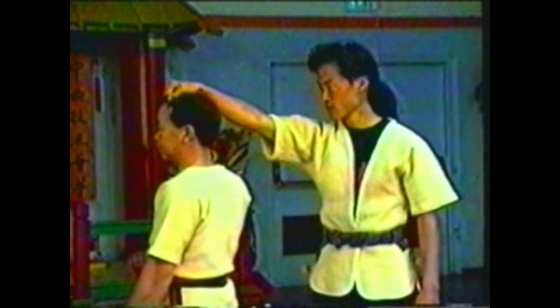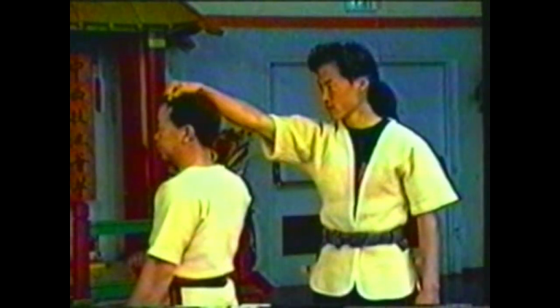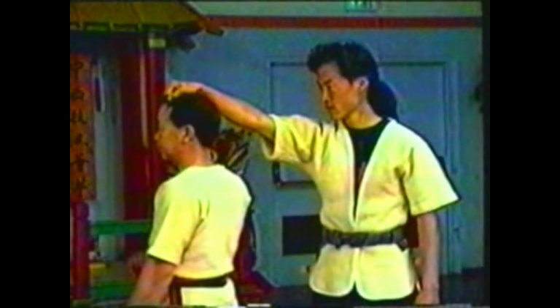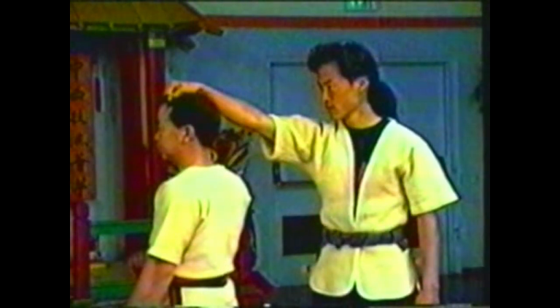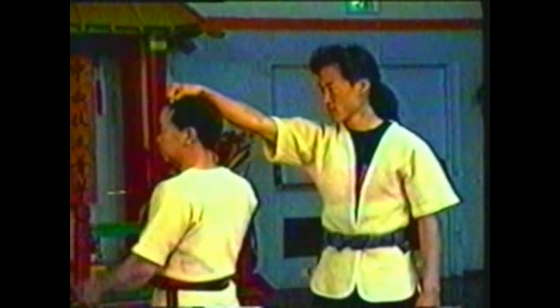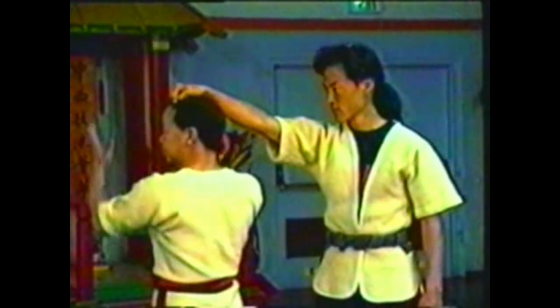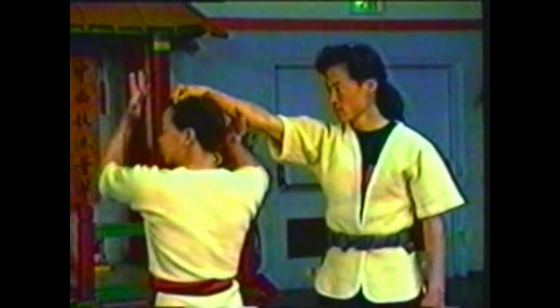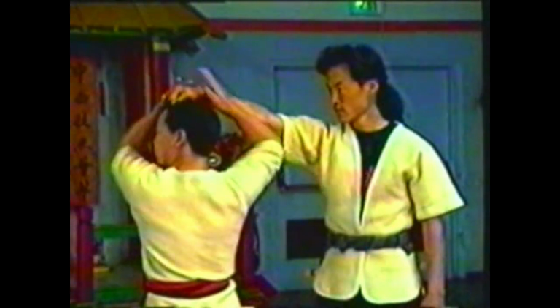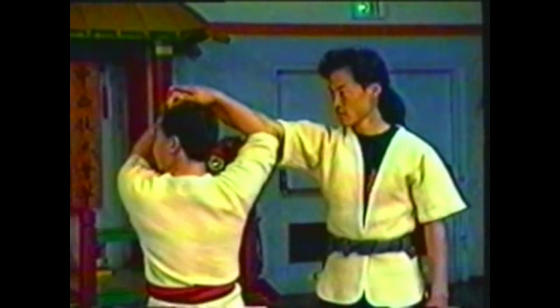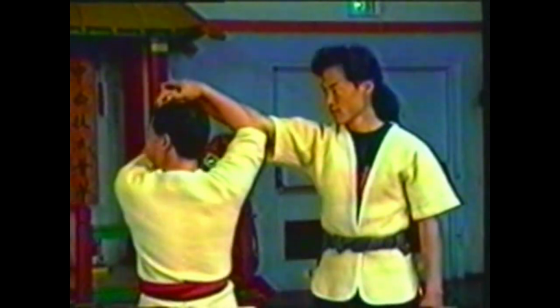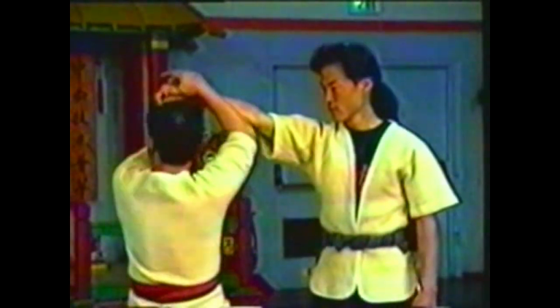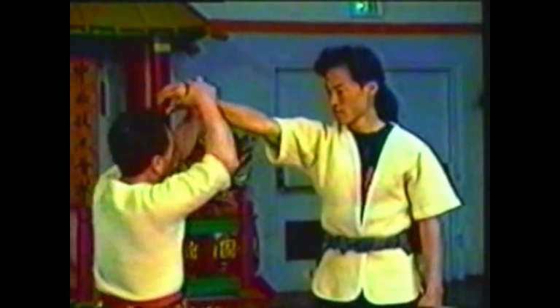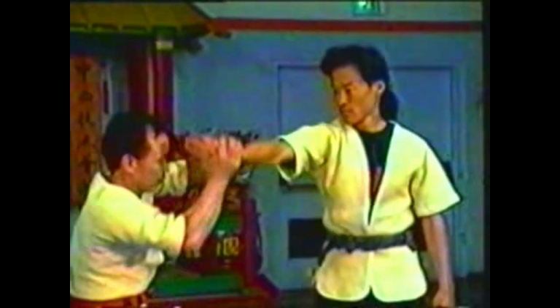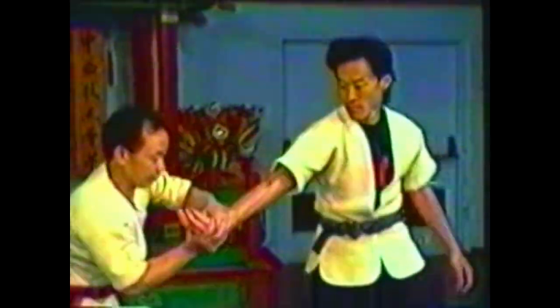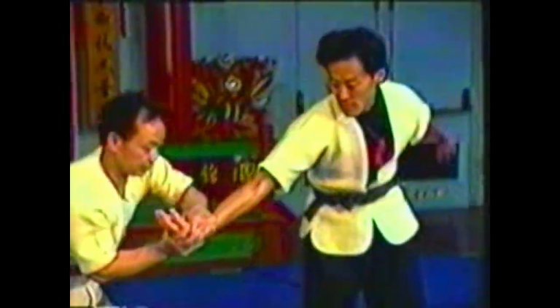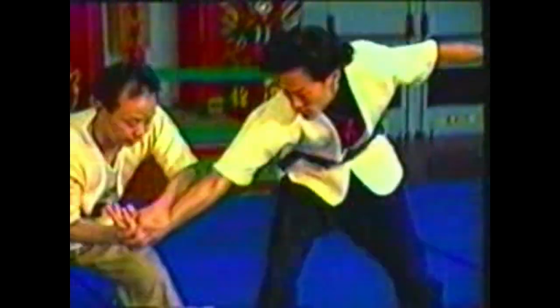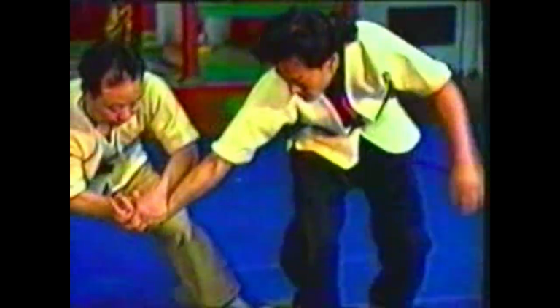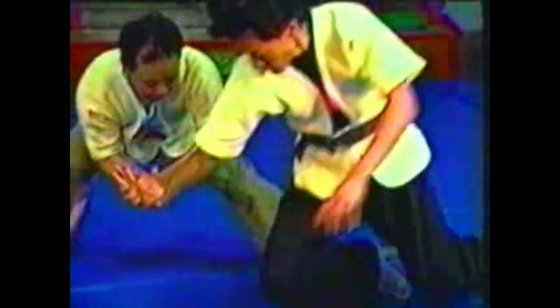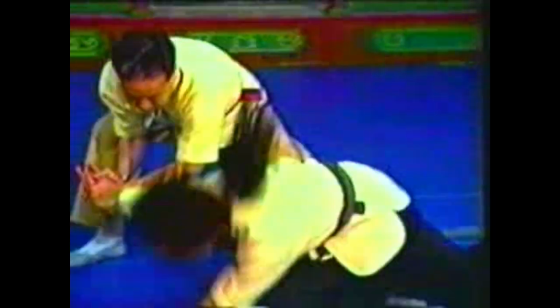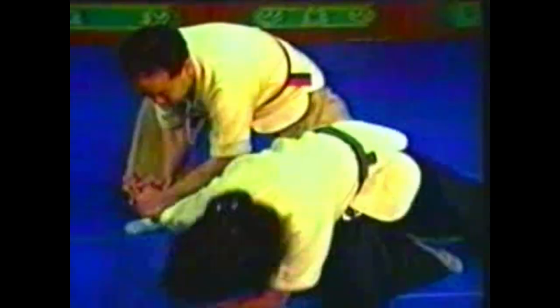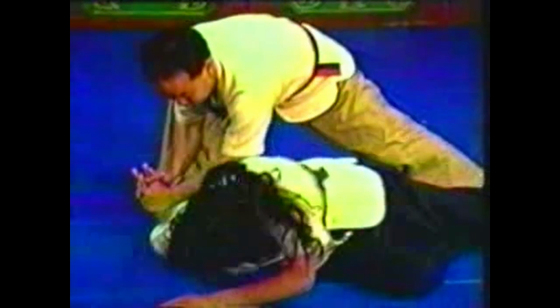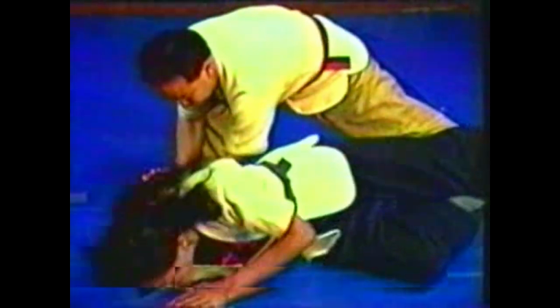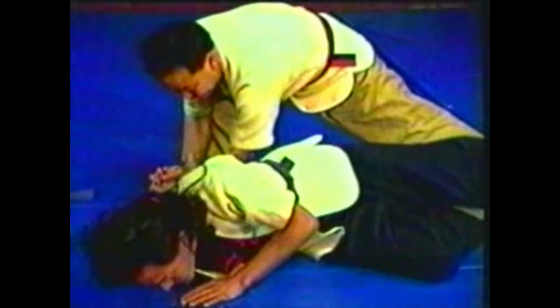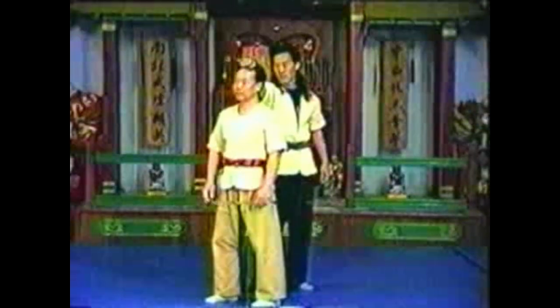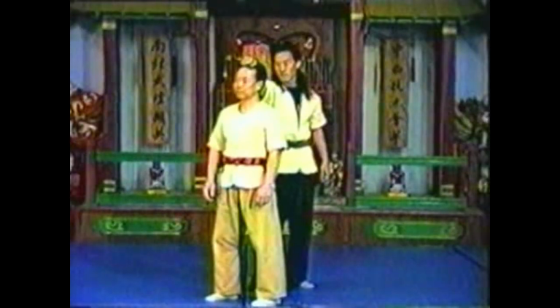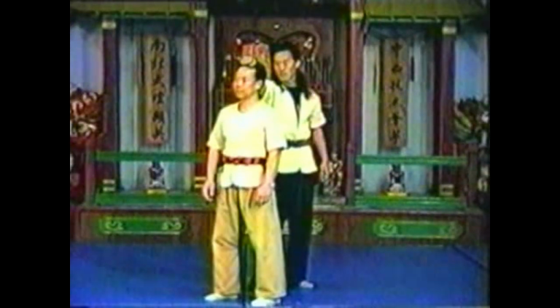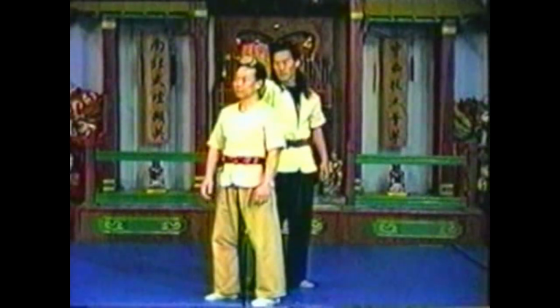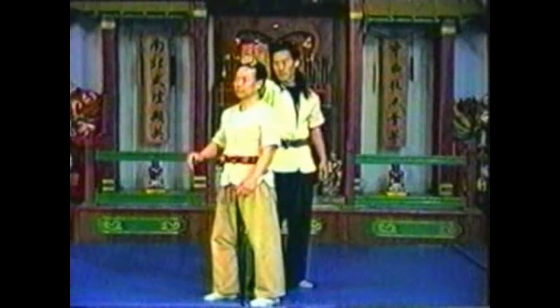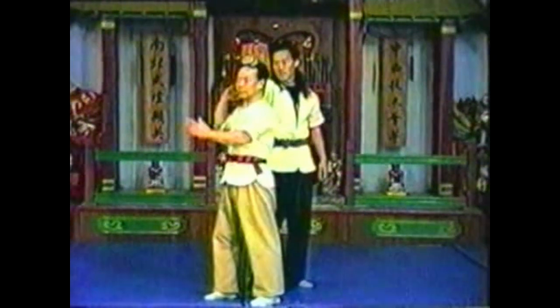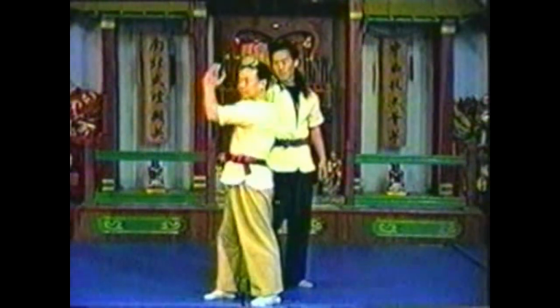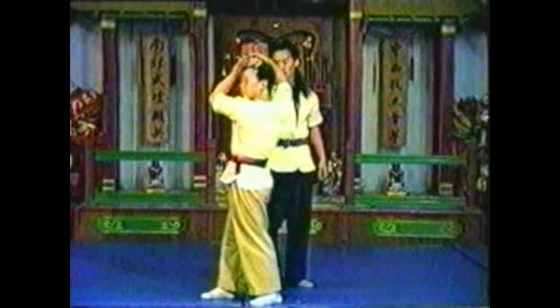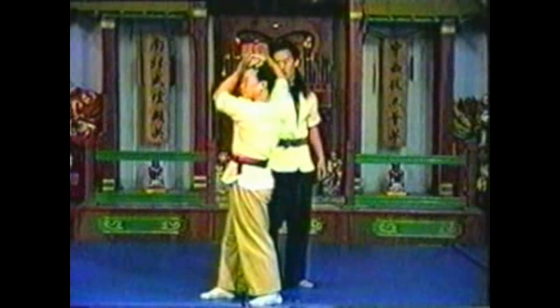Pivot your body fluently in a complete circle. Use one hand to press his palm back towards his forearm as you pull forward with his other wrist.